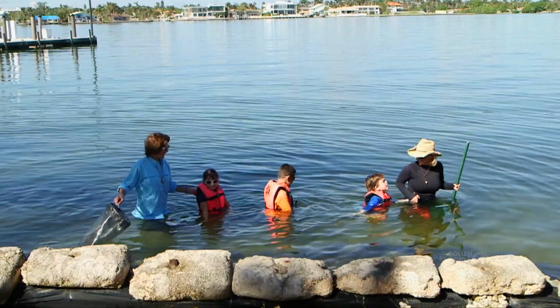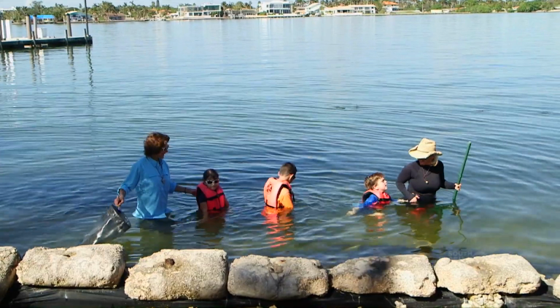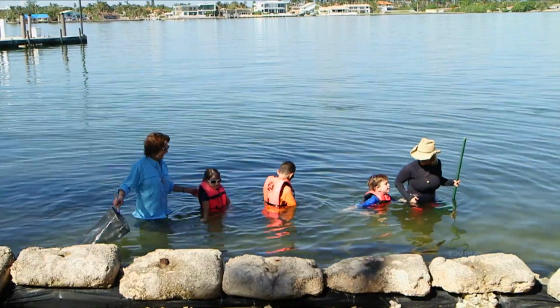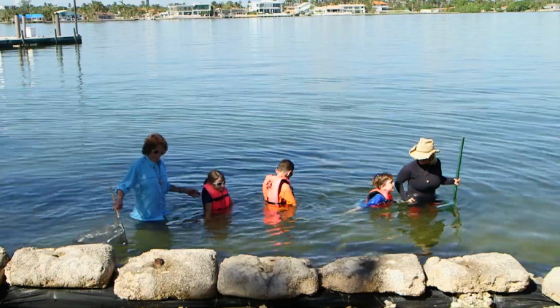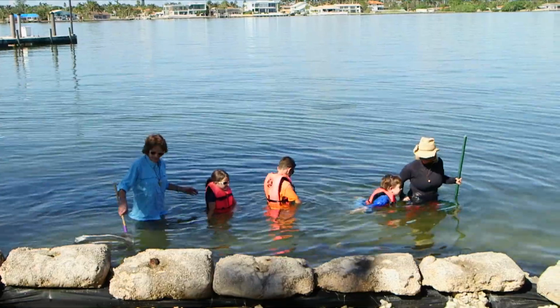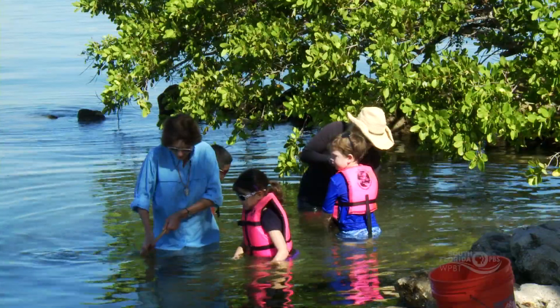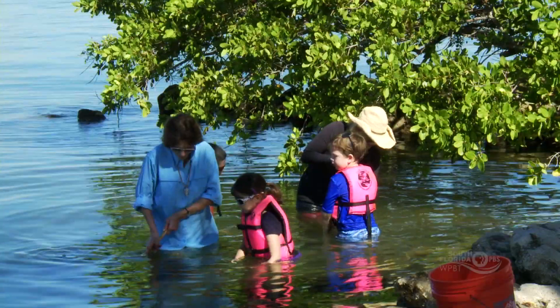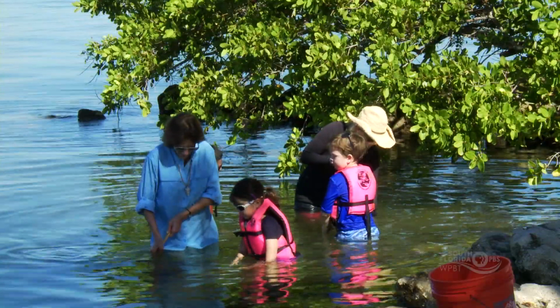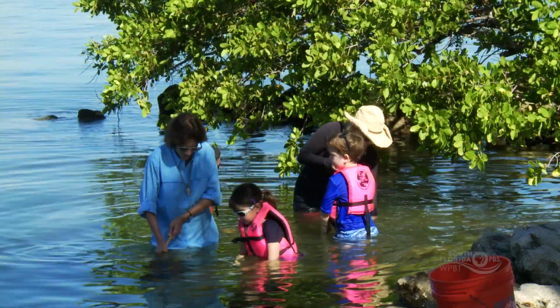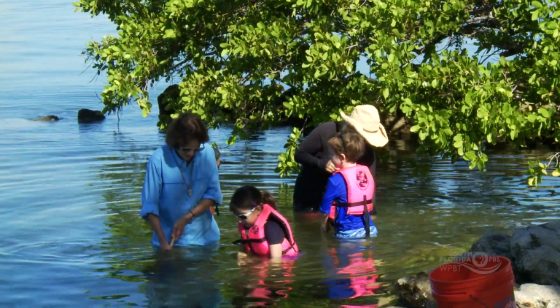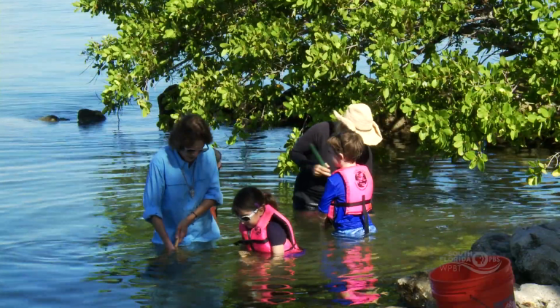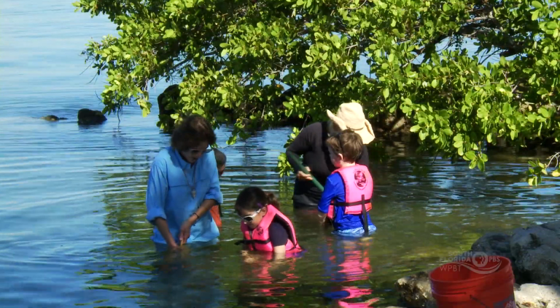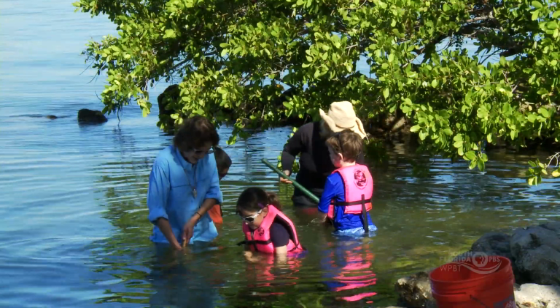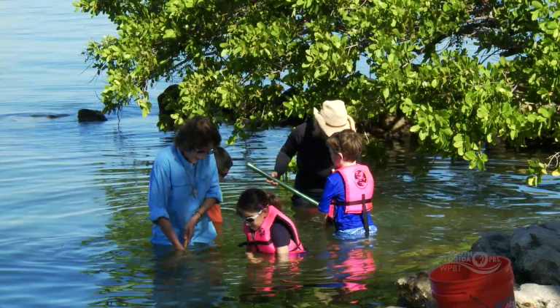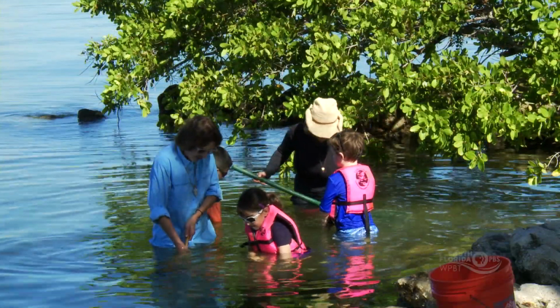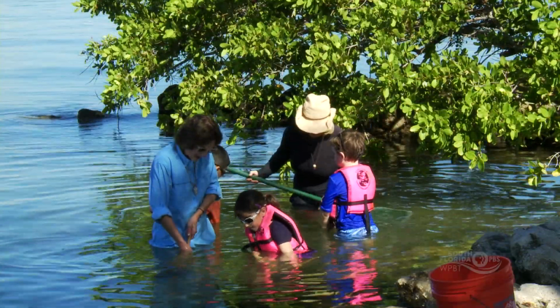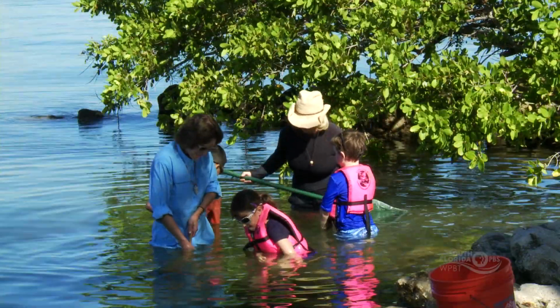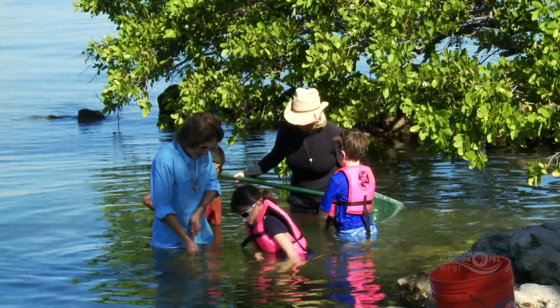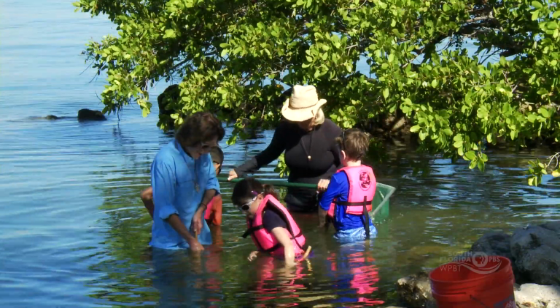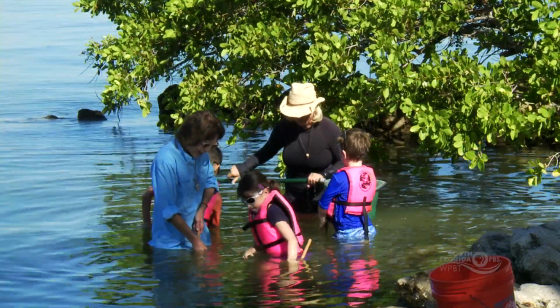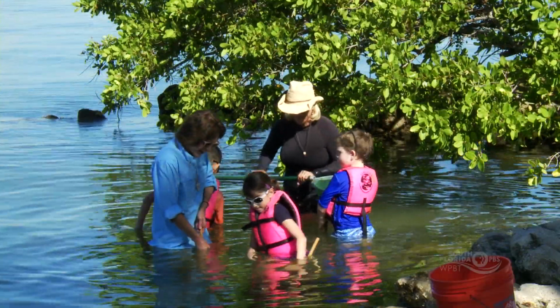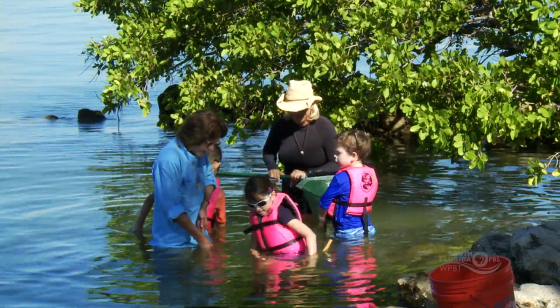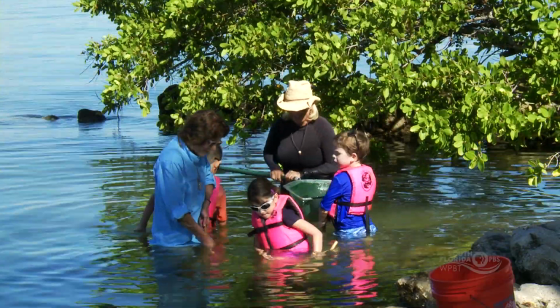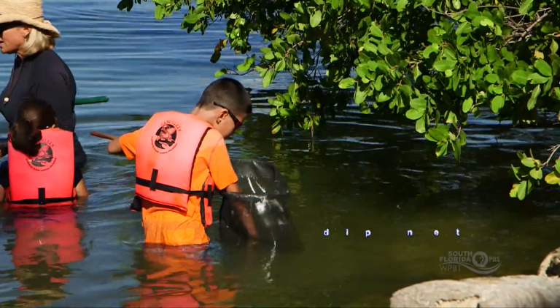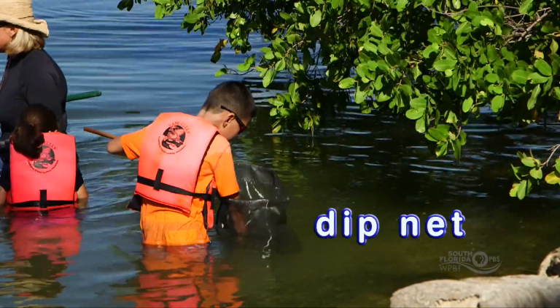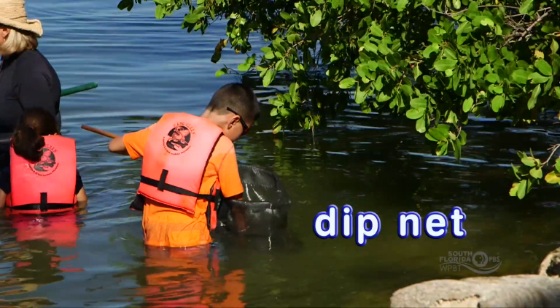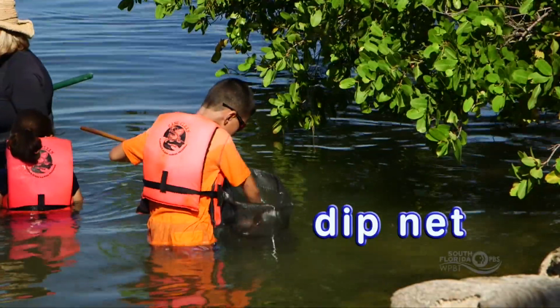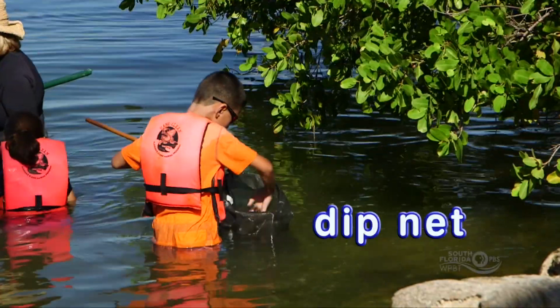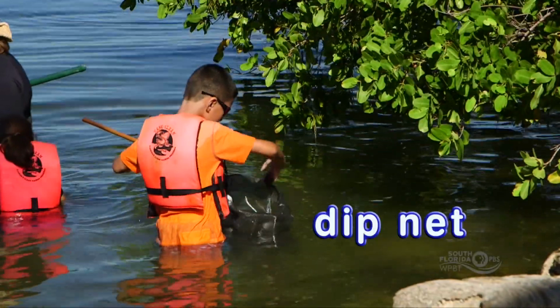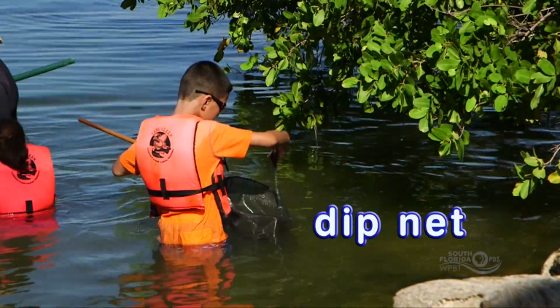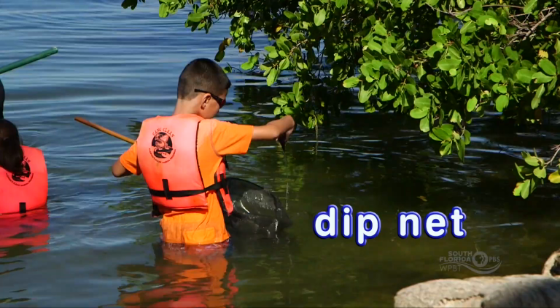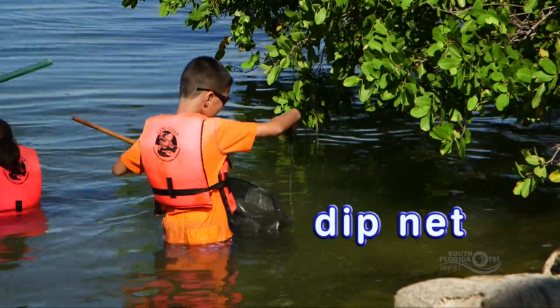The KidVision group waded into the water with our dip nets to capture some sea life to observe and explore.